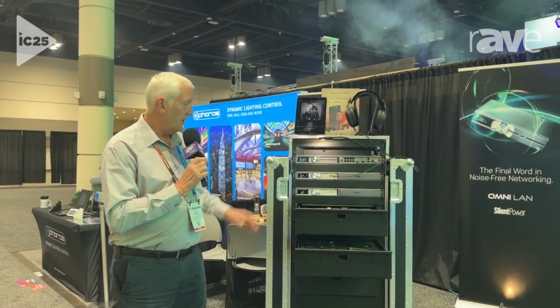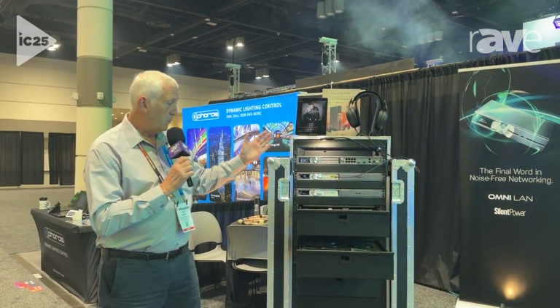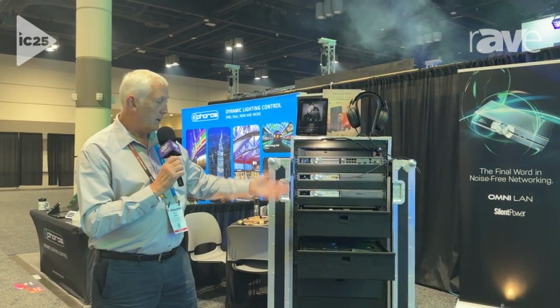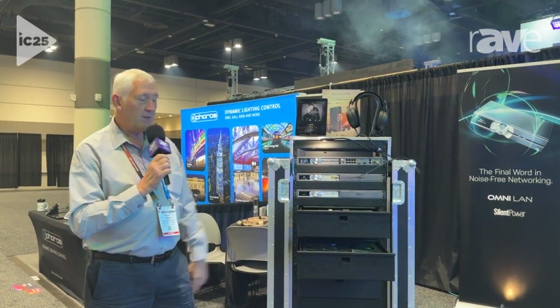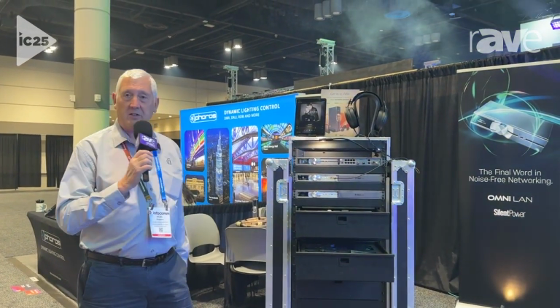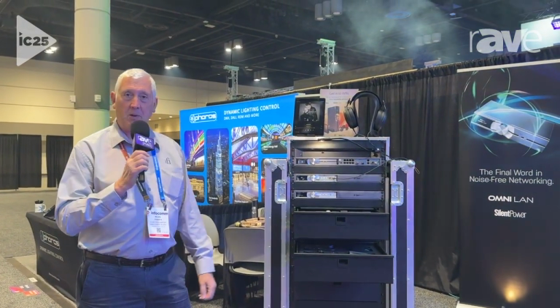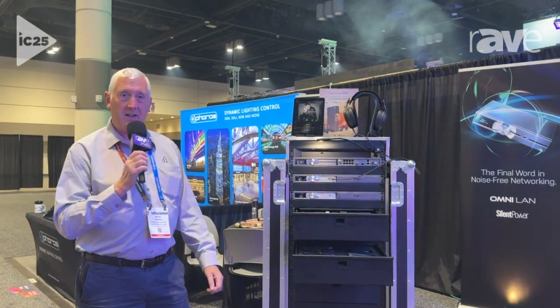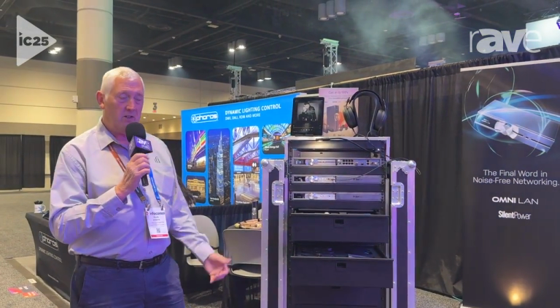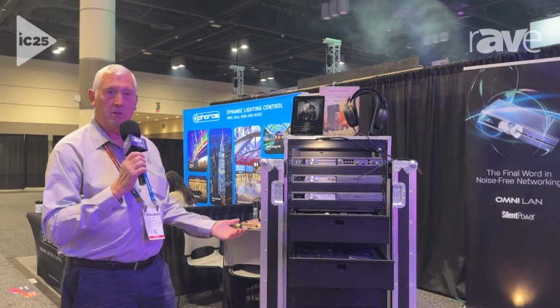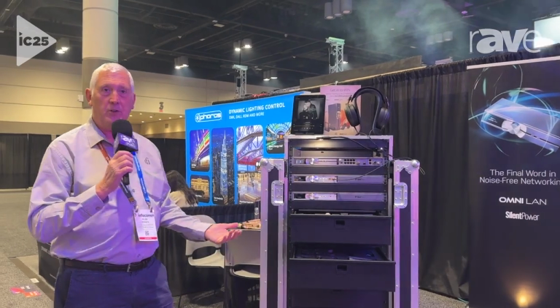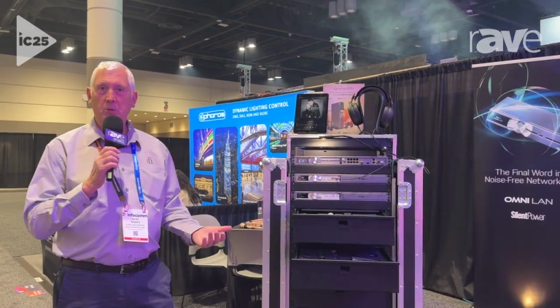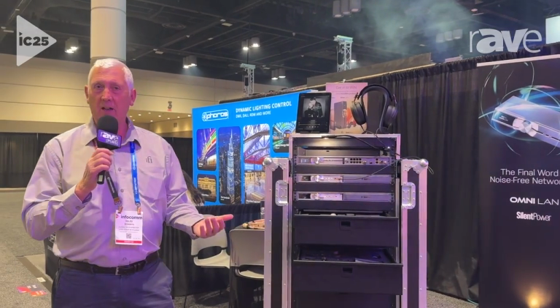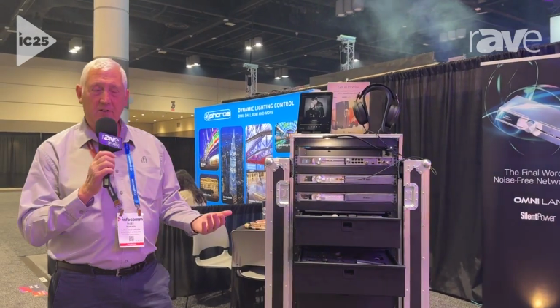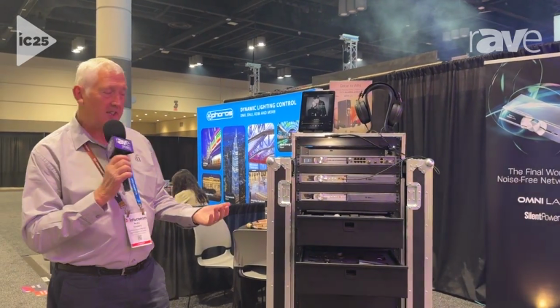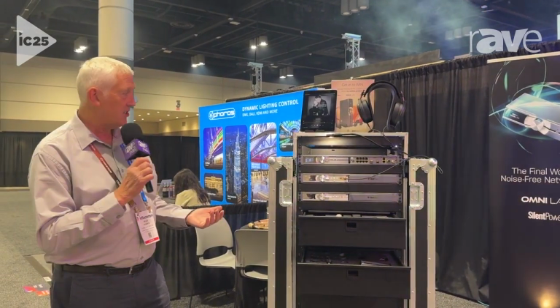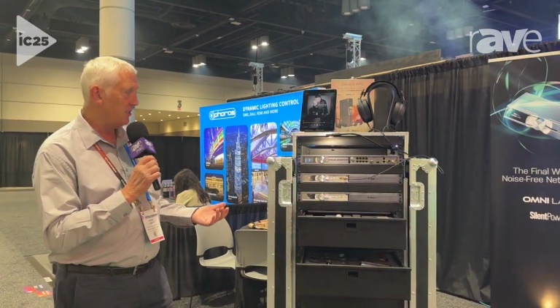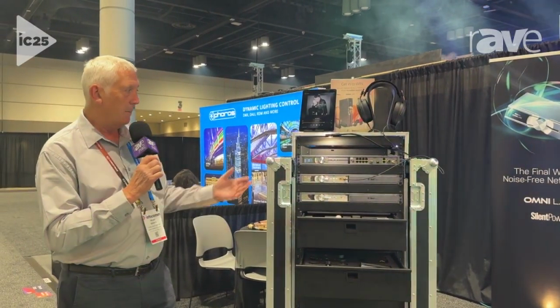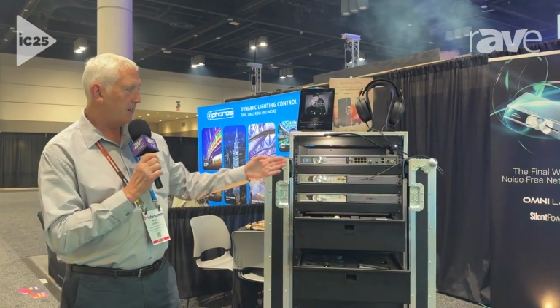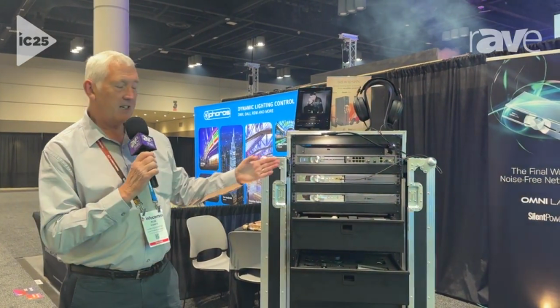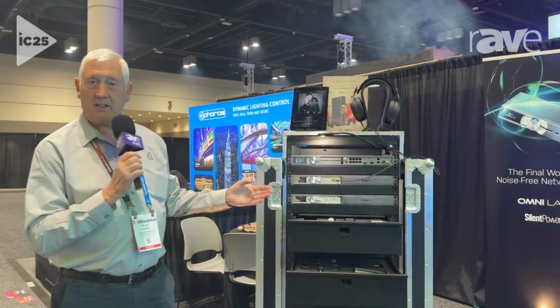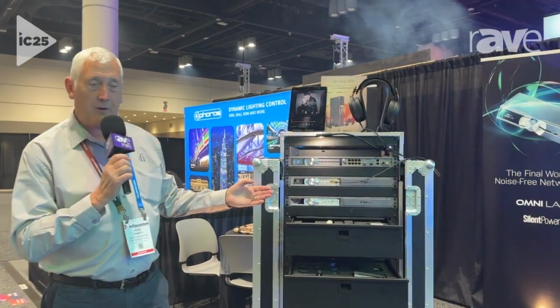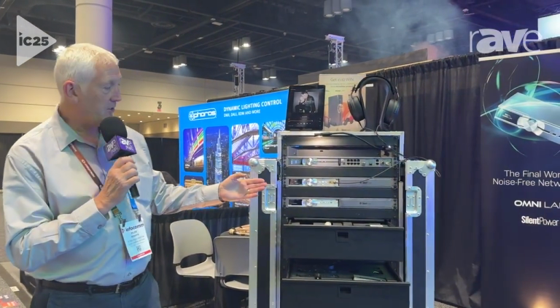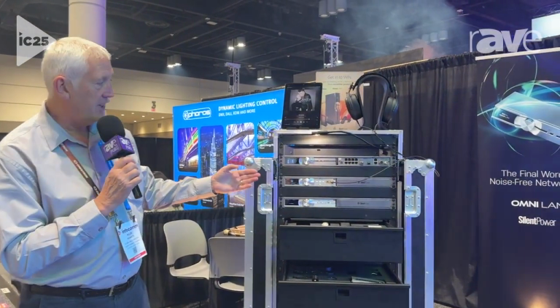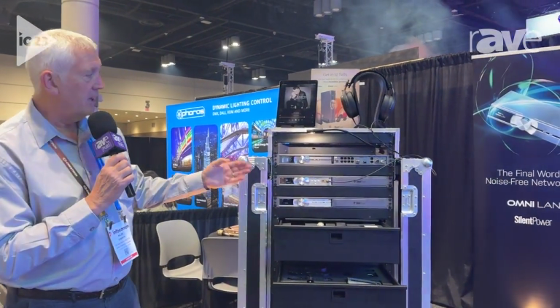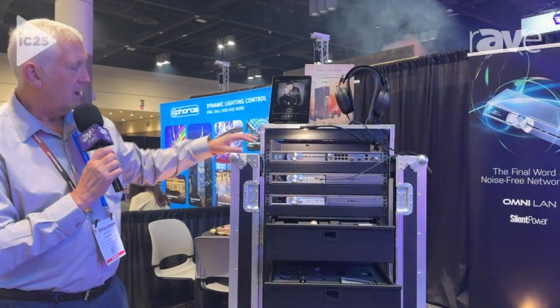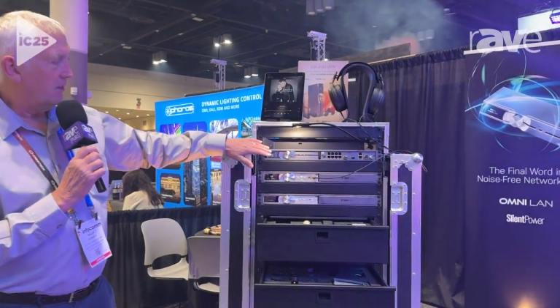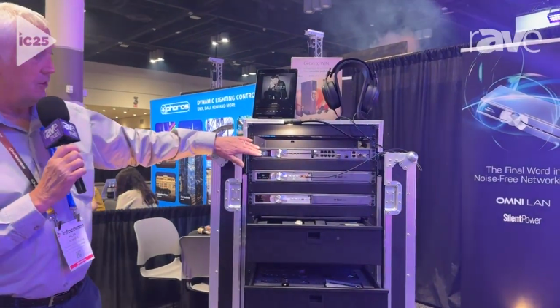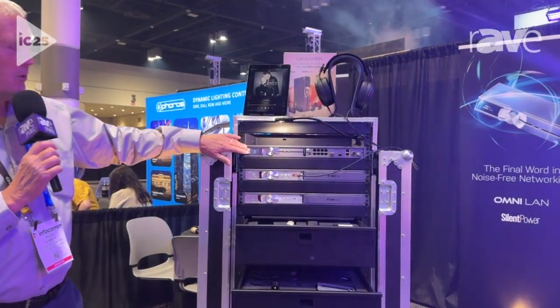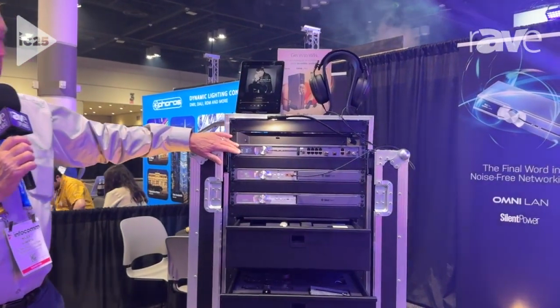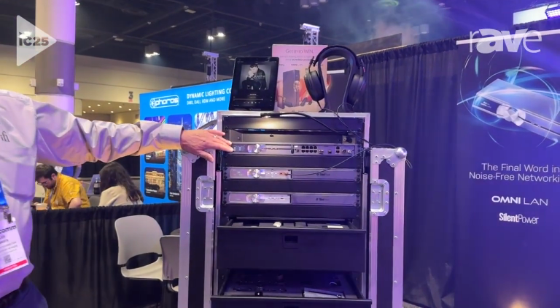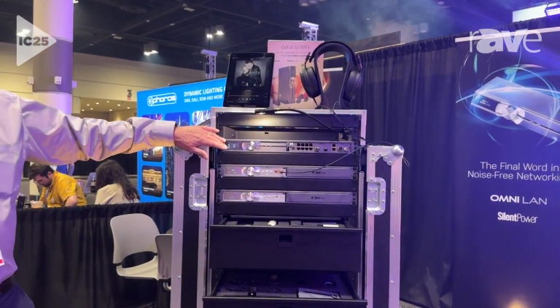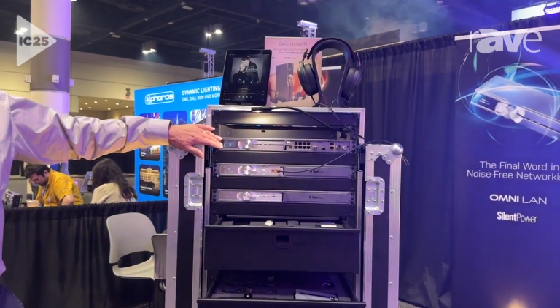We have on our display here a number of new tech gadgets. Particularly, I'd like to focus in on the new Omni LAN.